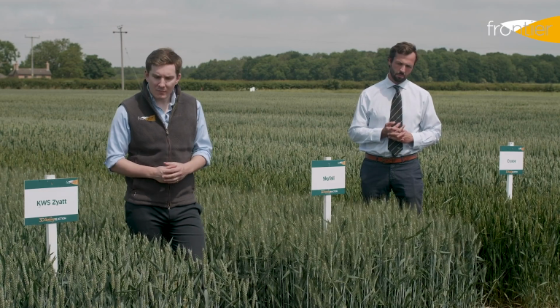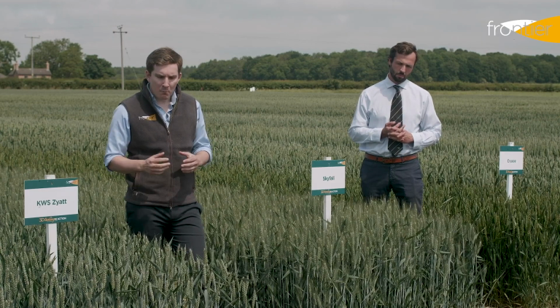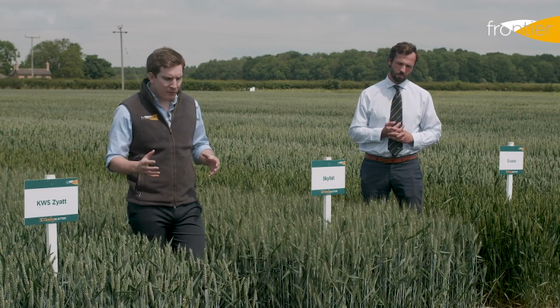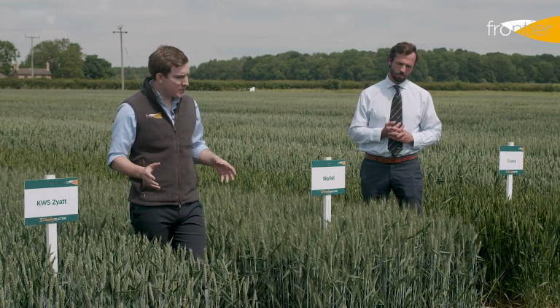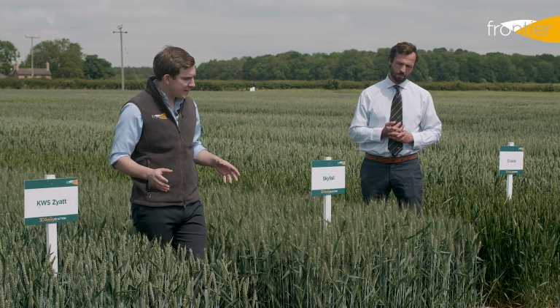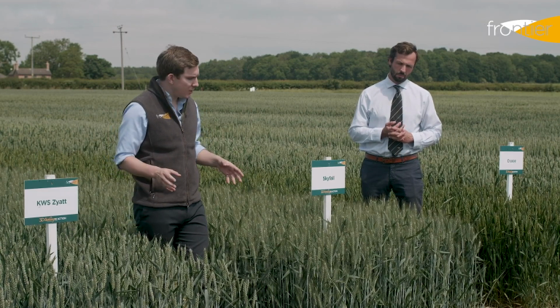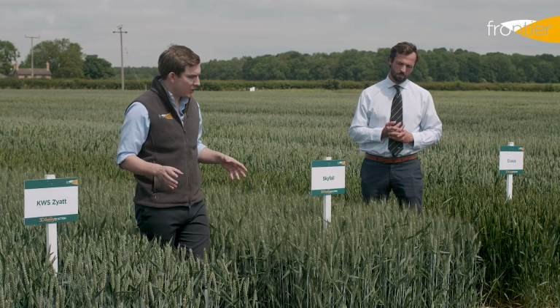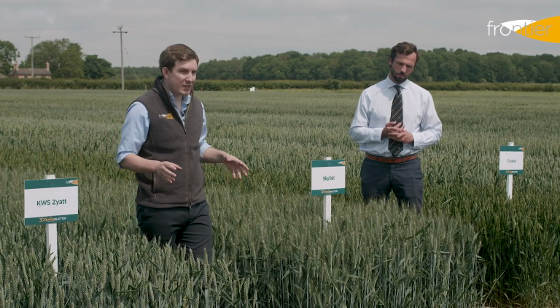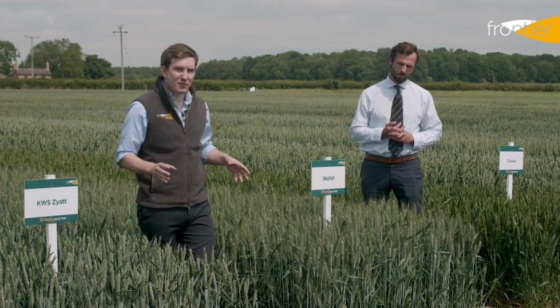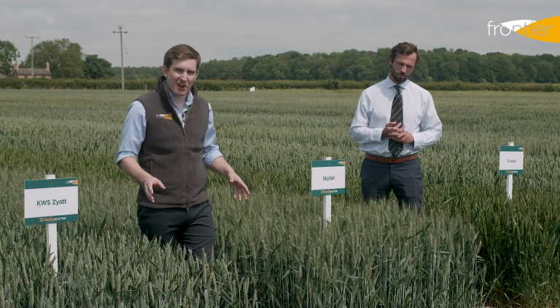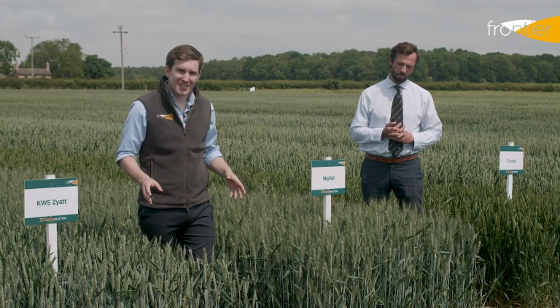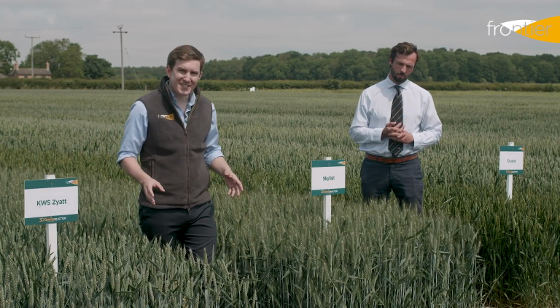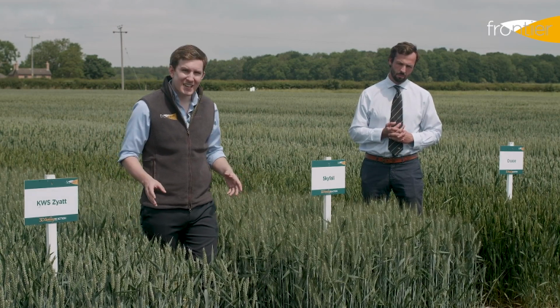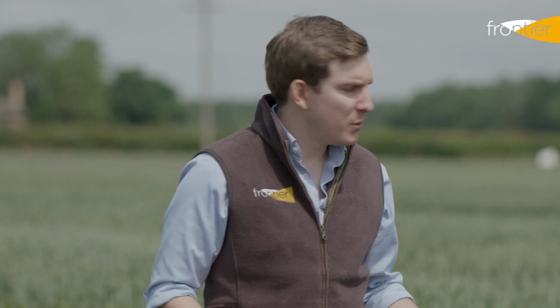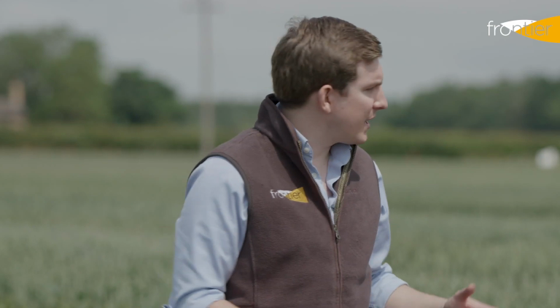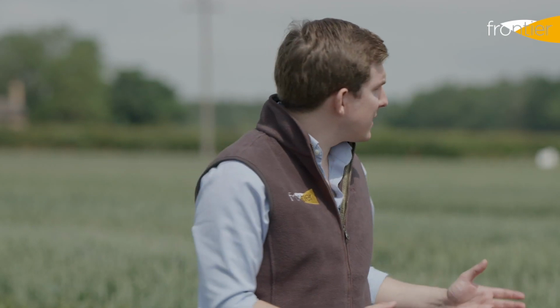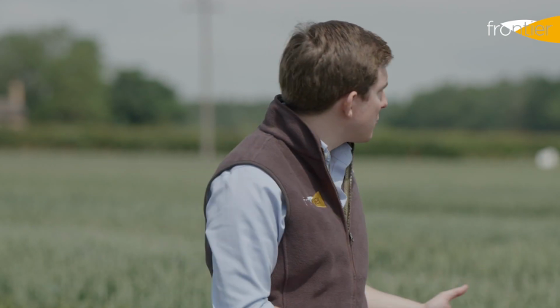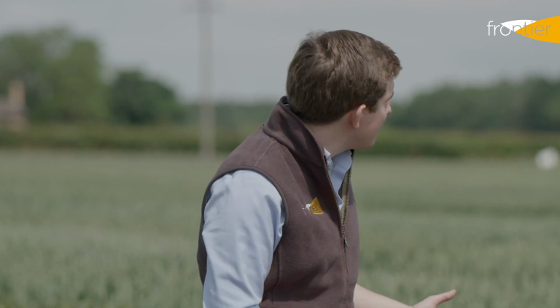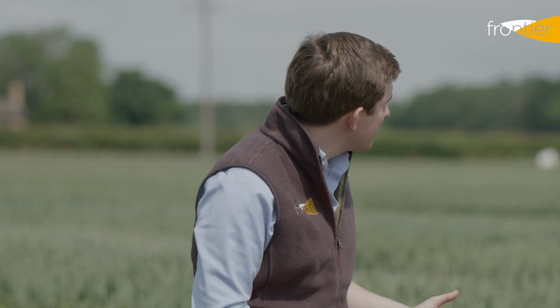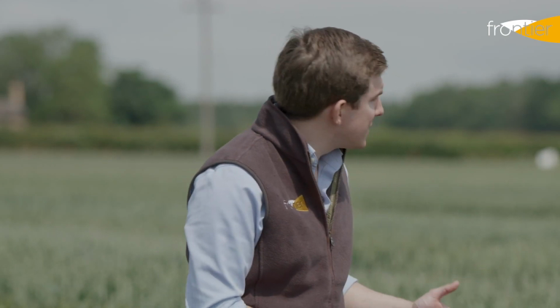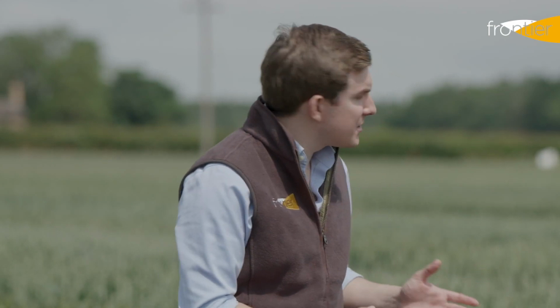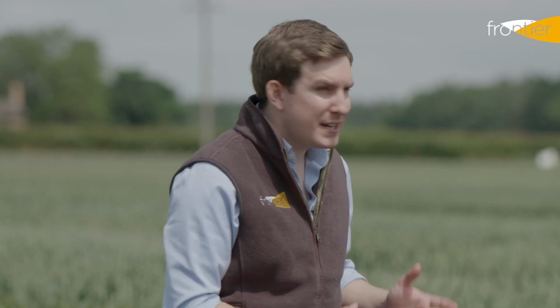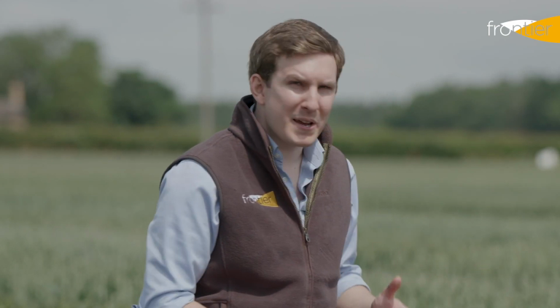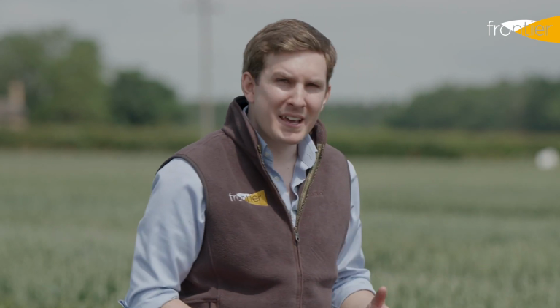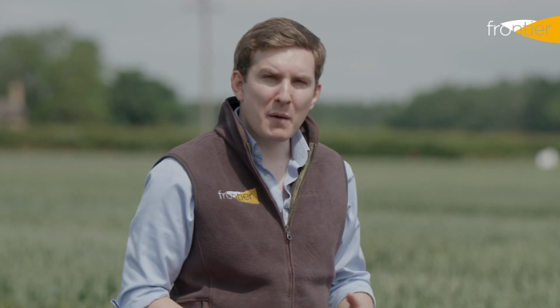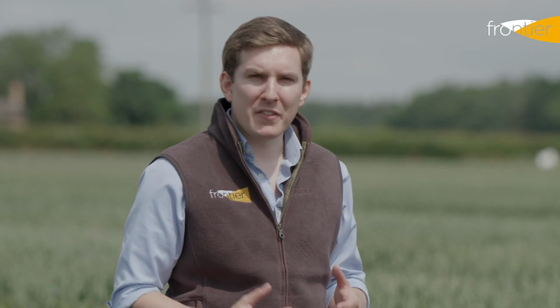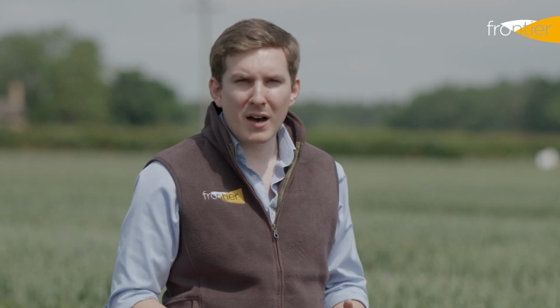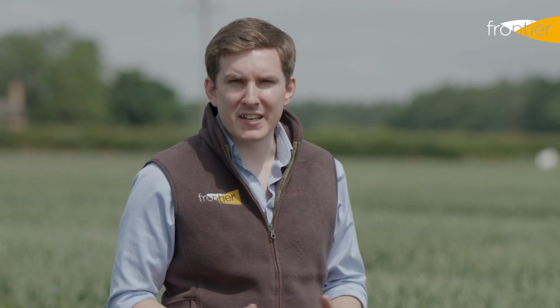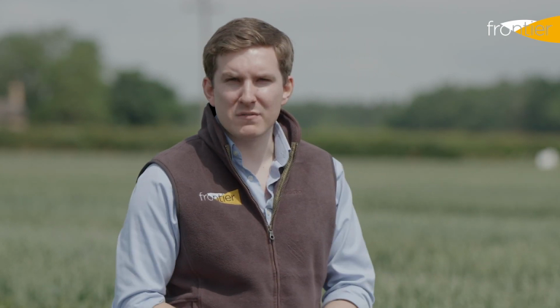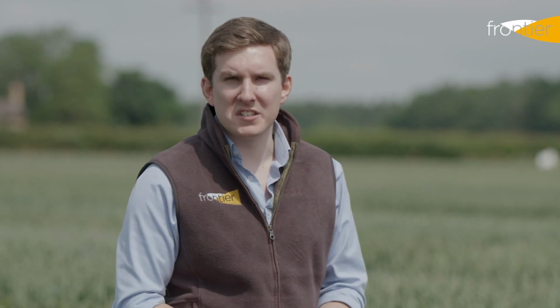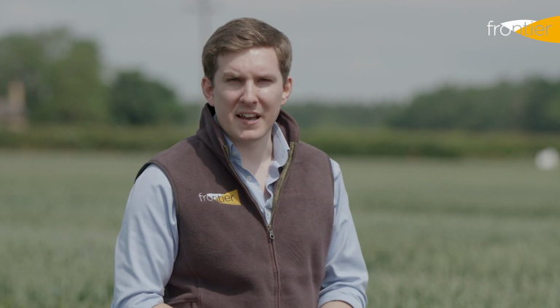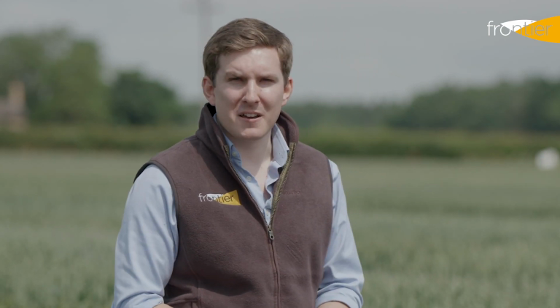Before we take a look at these varieties we're going to hand over to Andrew who's going to tell us a little bit about the markets for this sector.